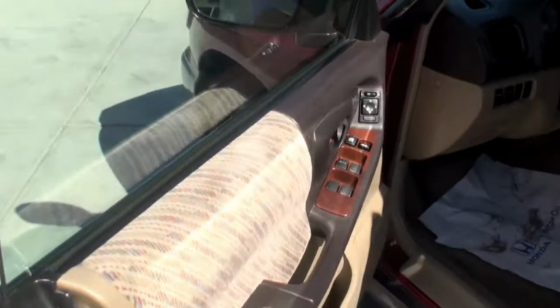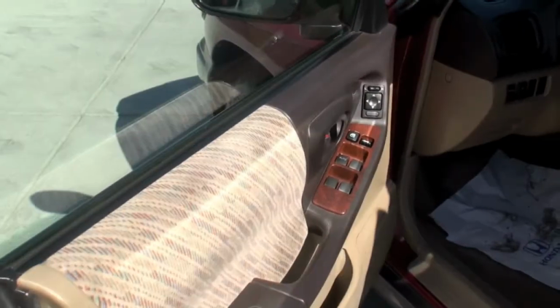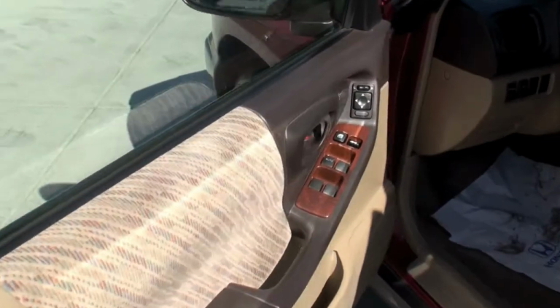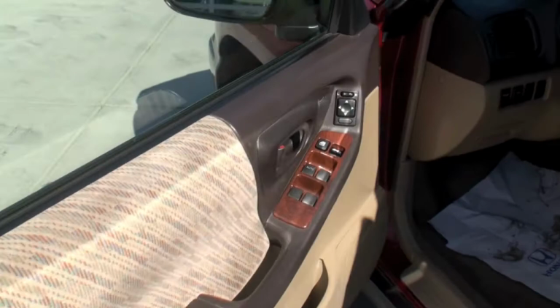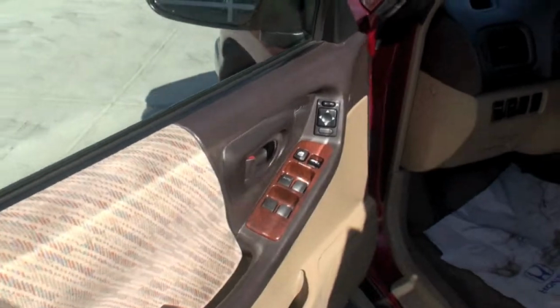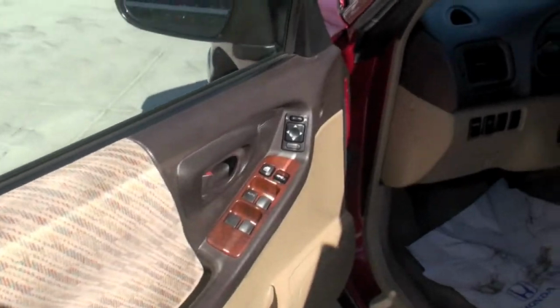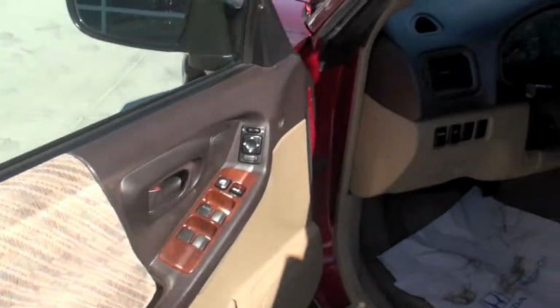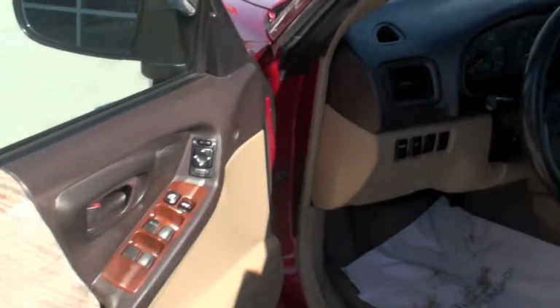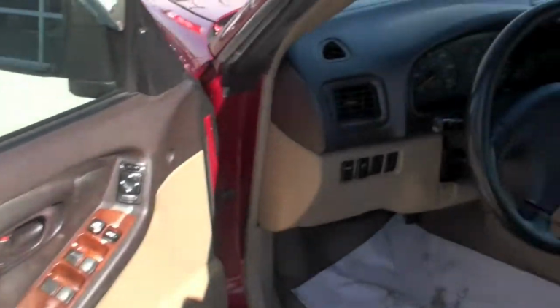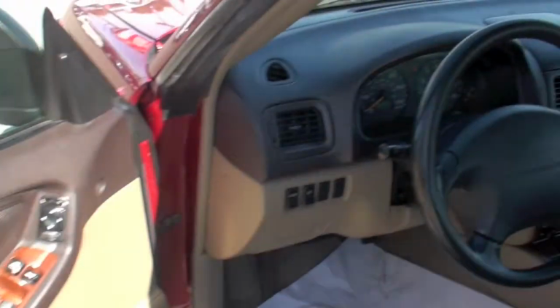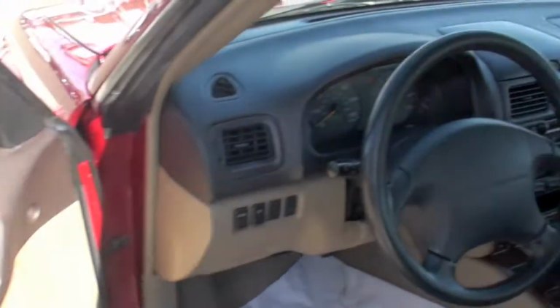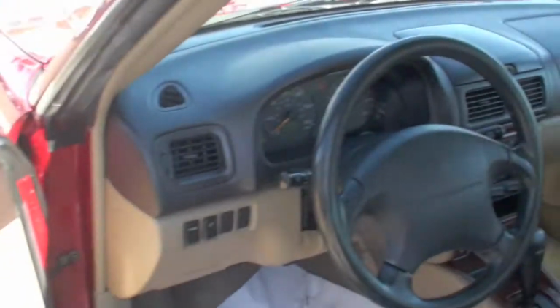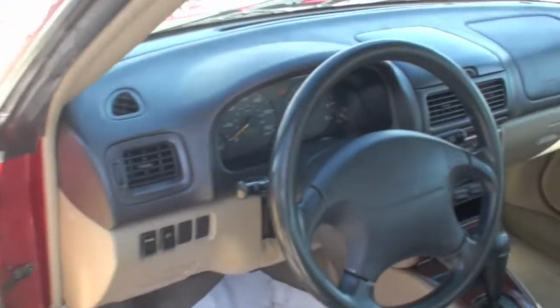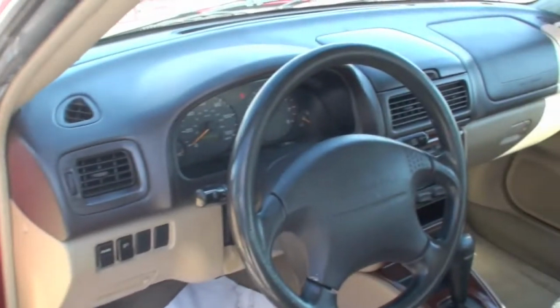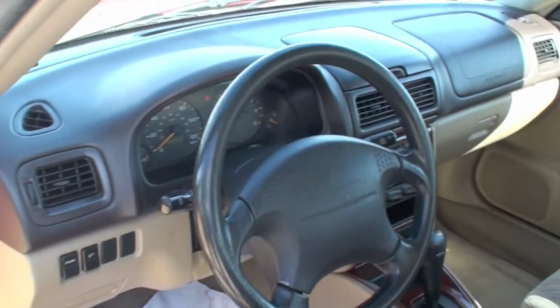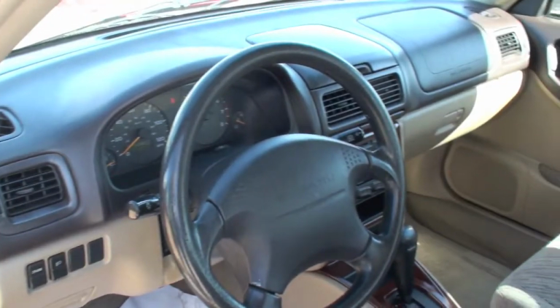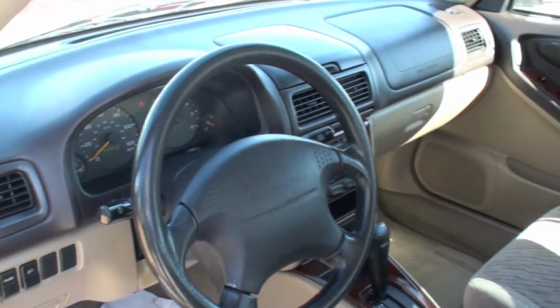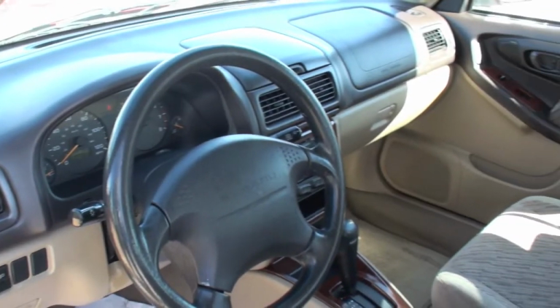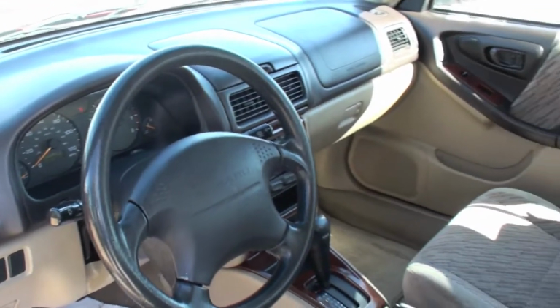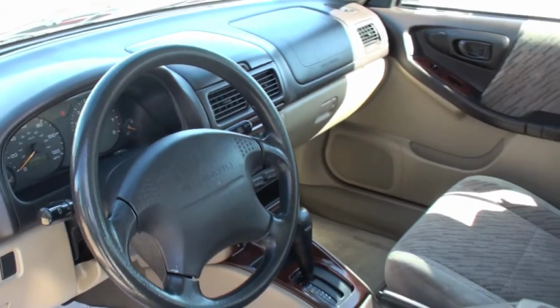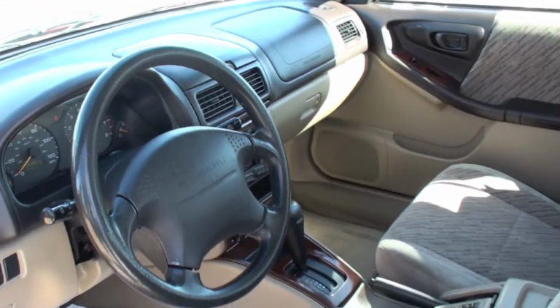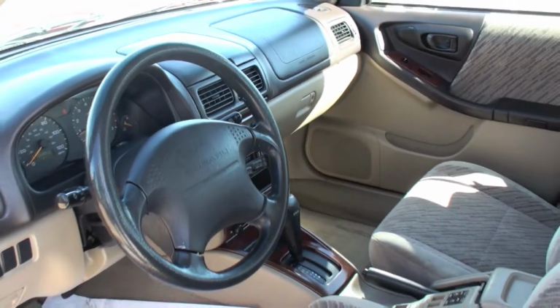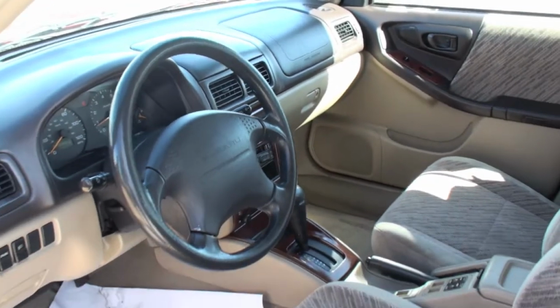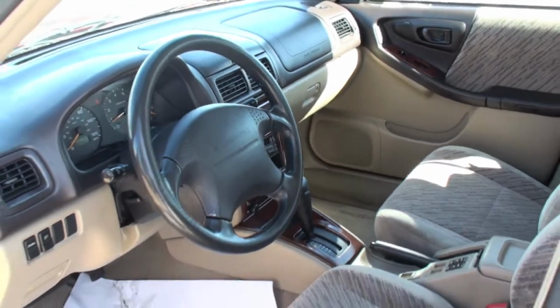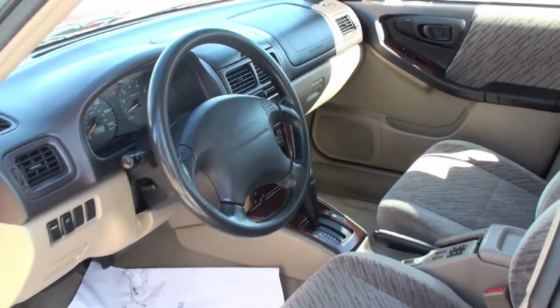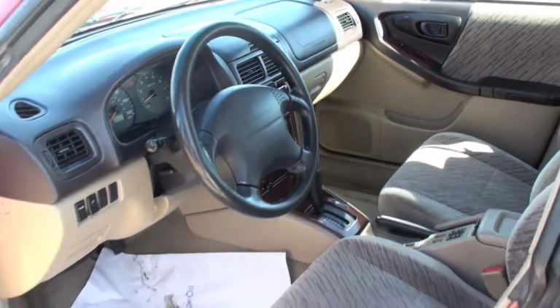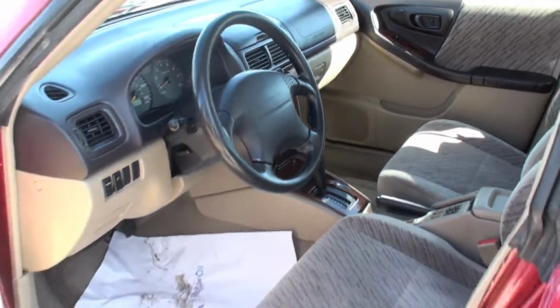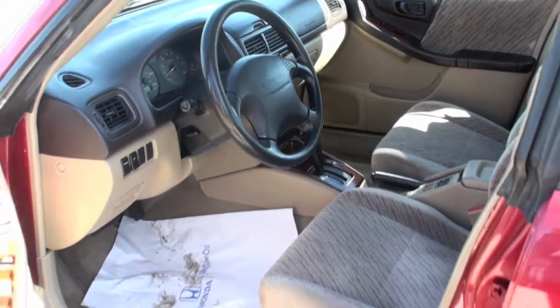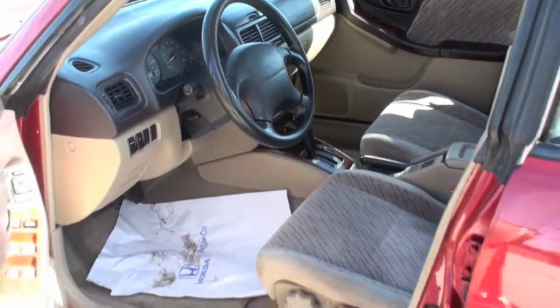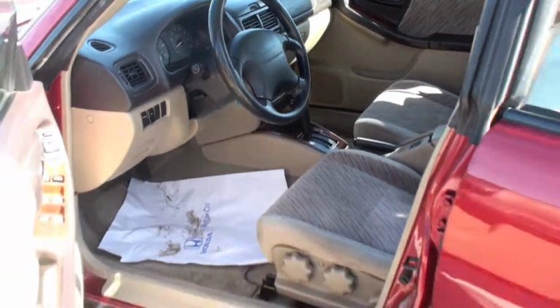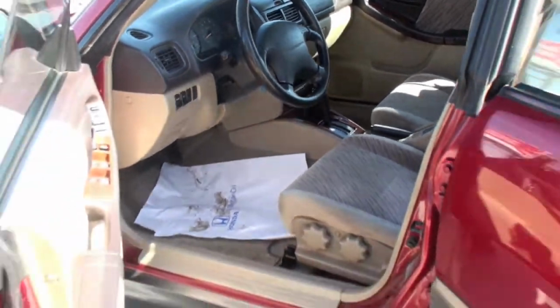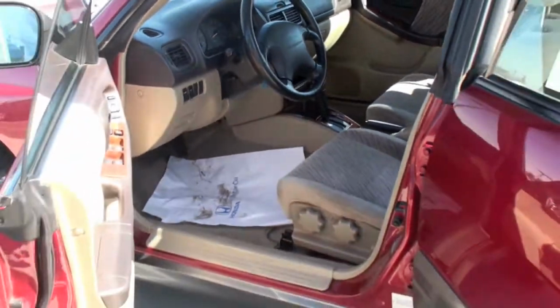And look at the condition it's in — it's immaculate, inside and outside. Very clean. It's been taken very well care of.